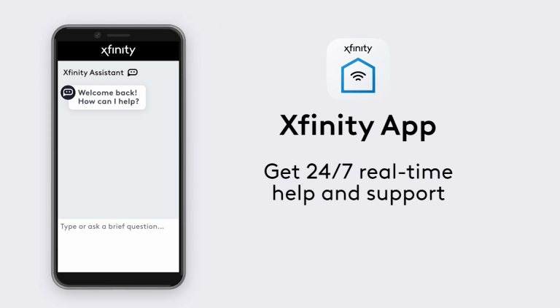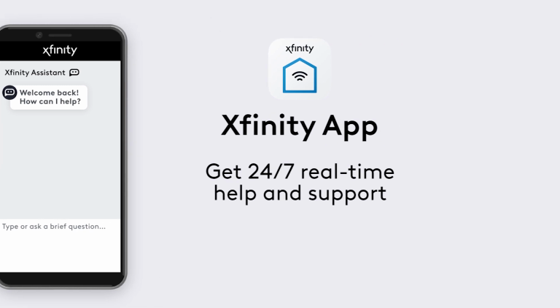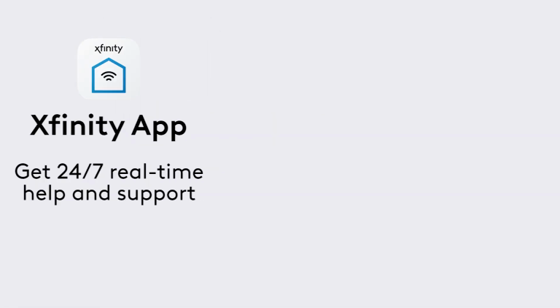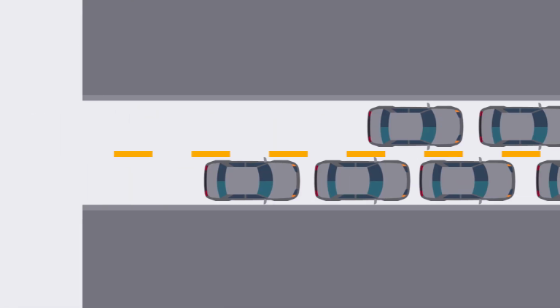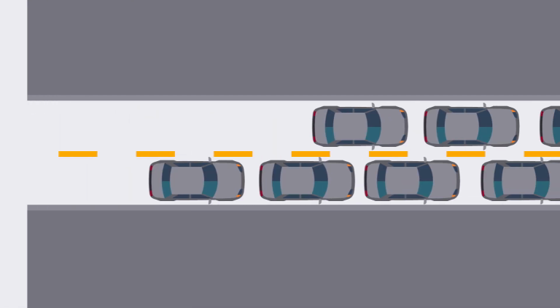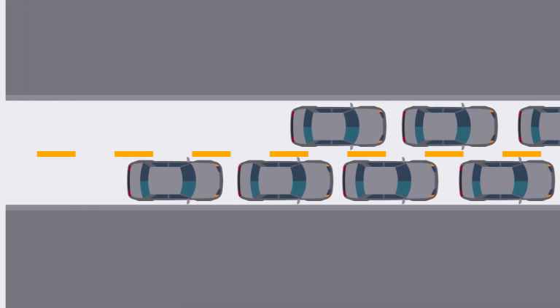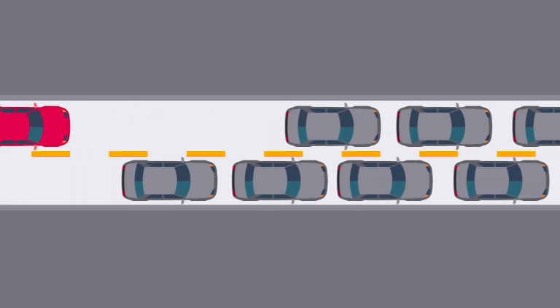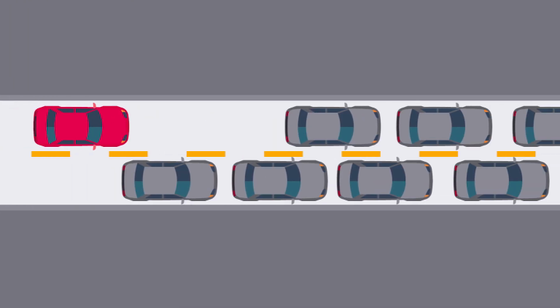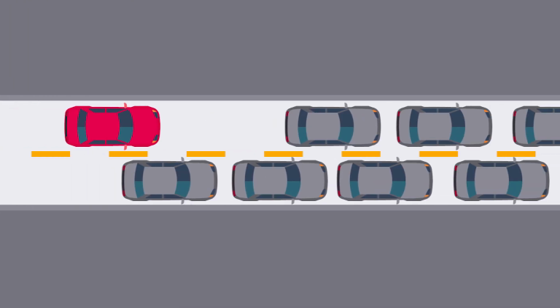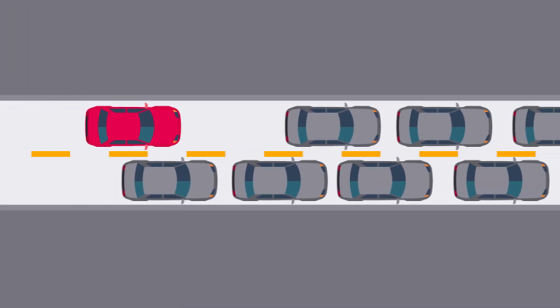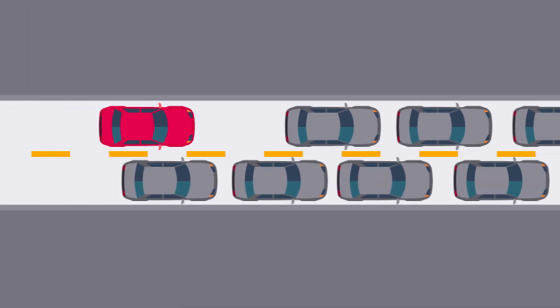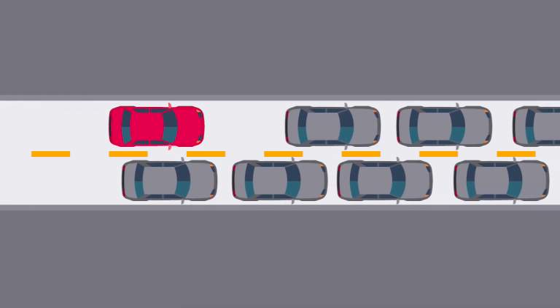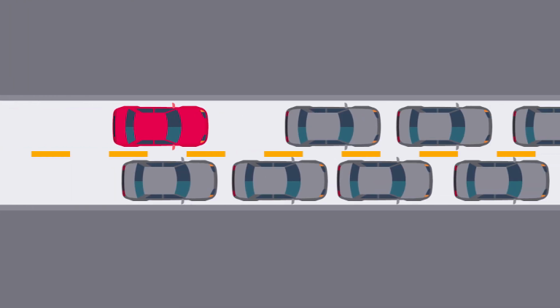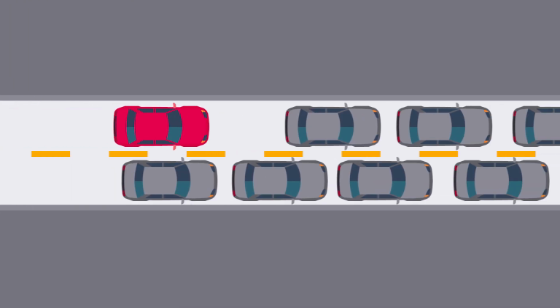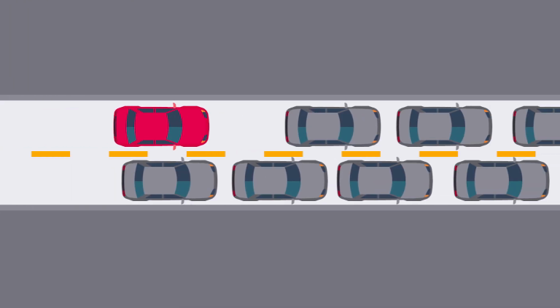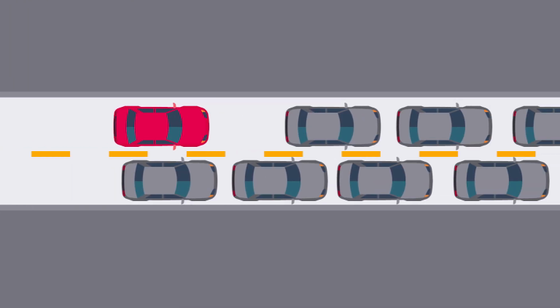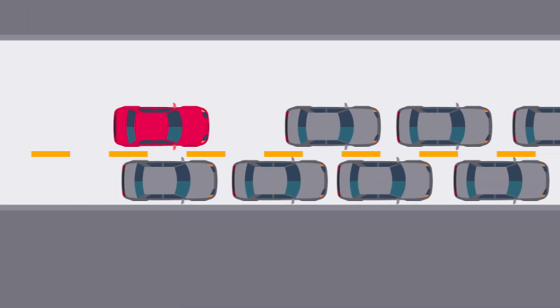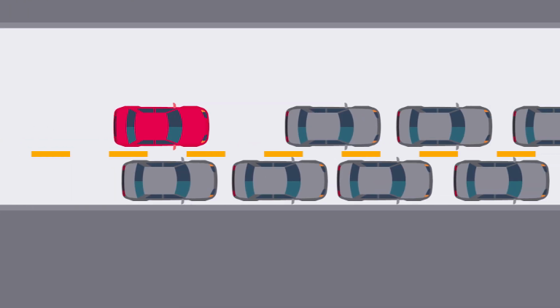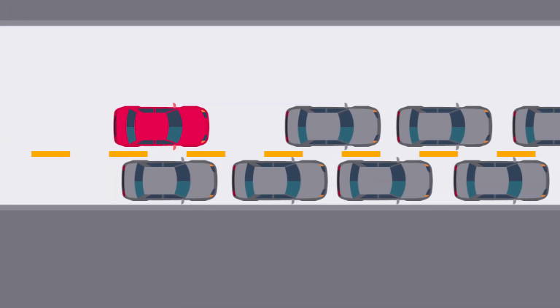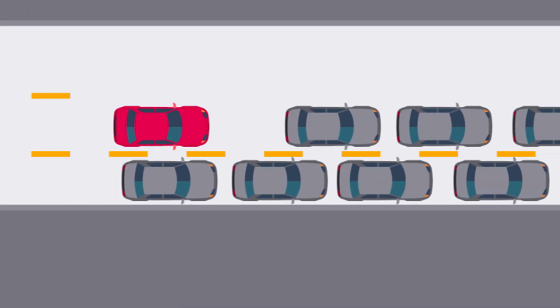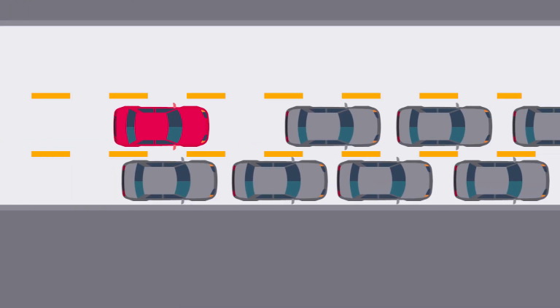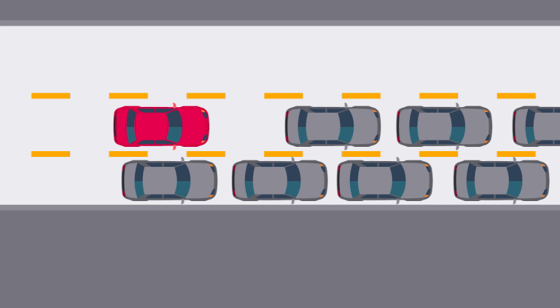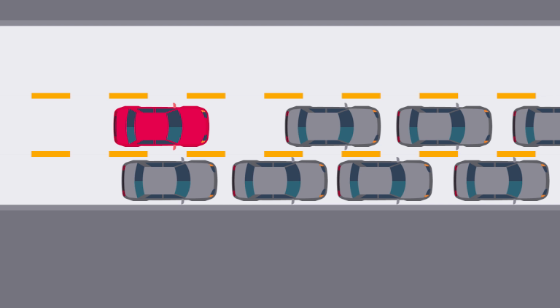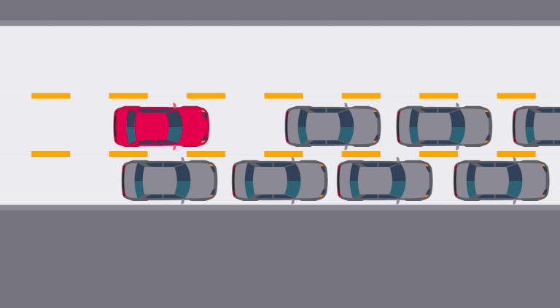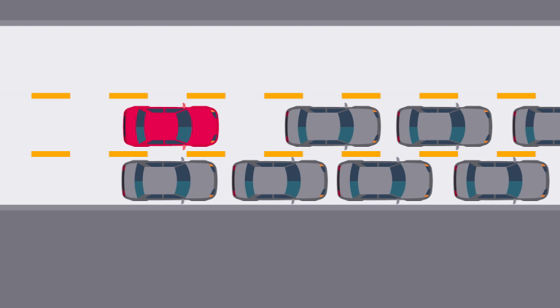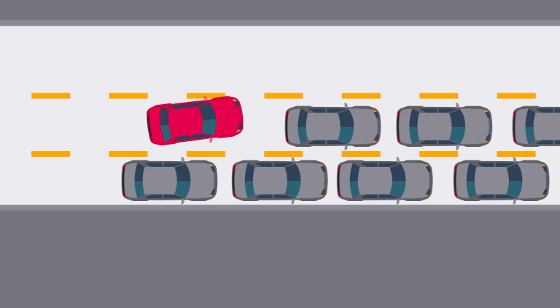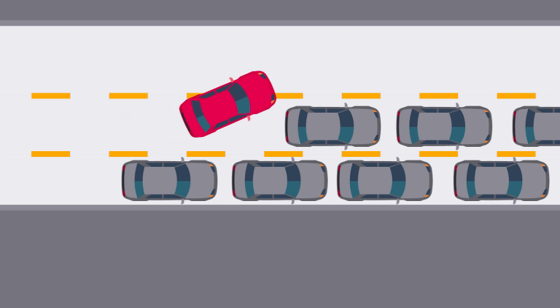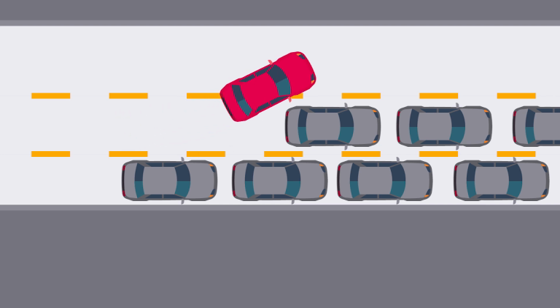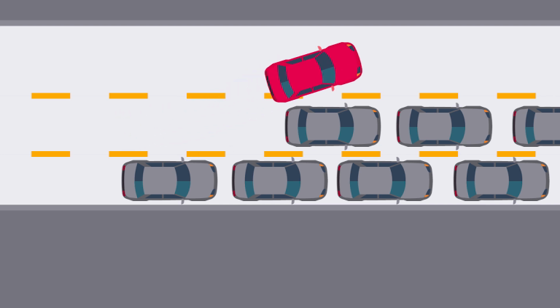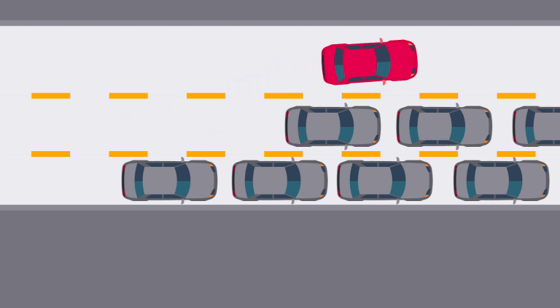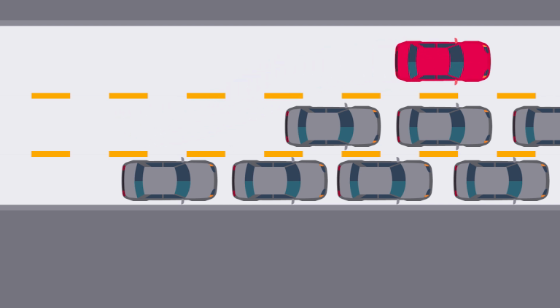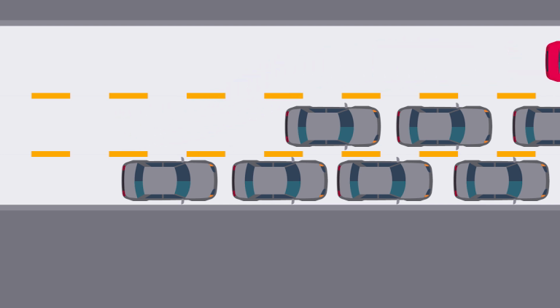And if you're experiencing traffic jams, we can help you get the speed you need for everything you do. Enjoy the ride.